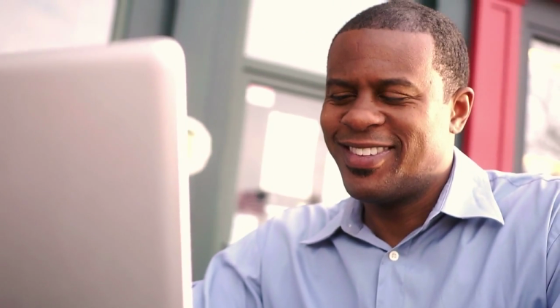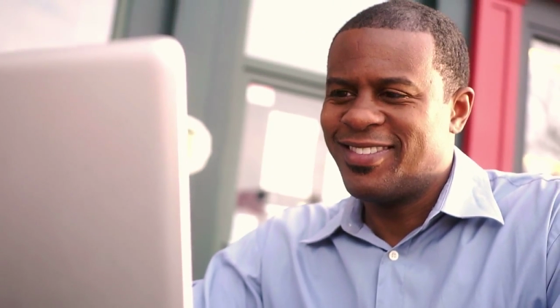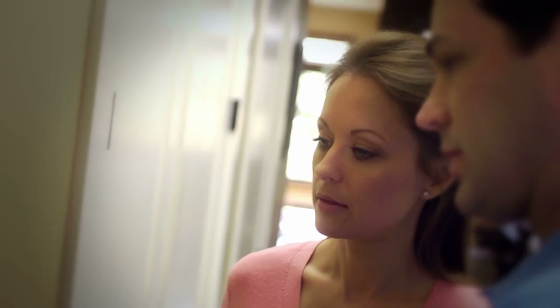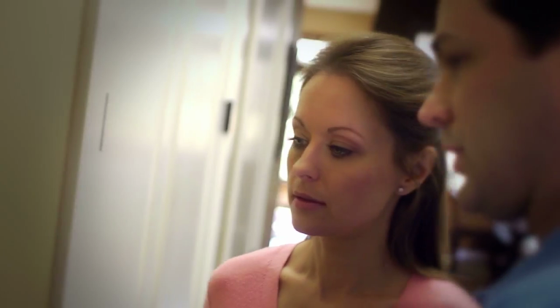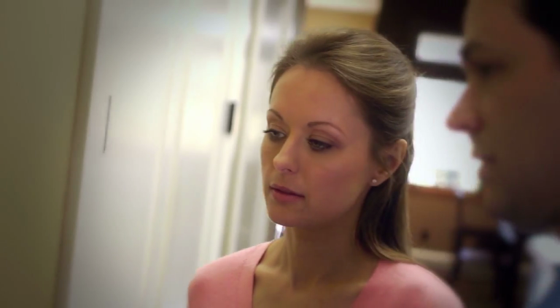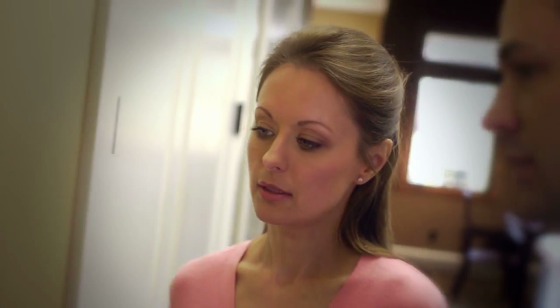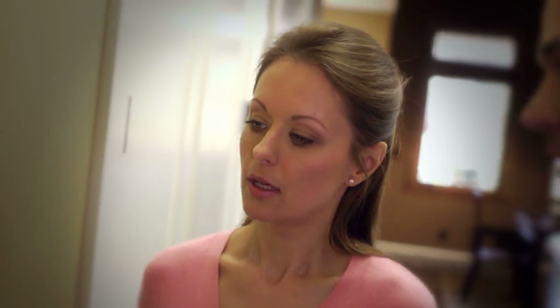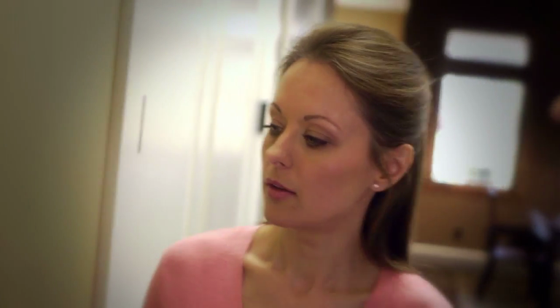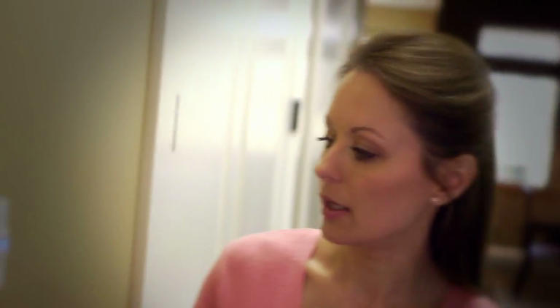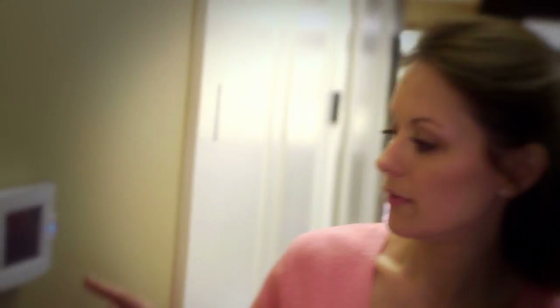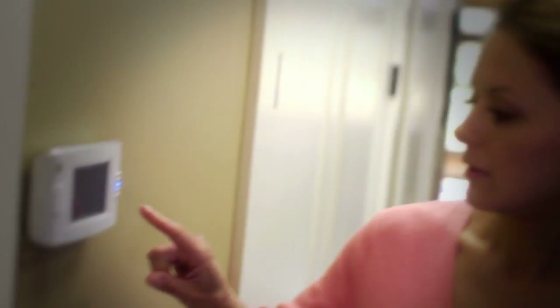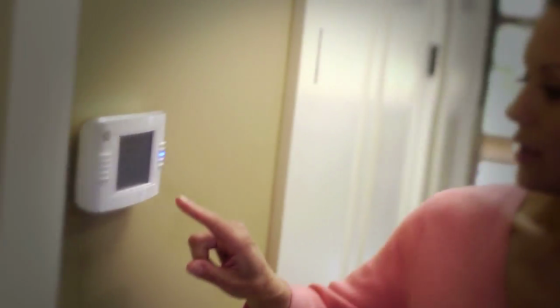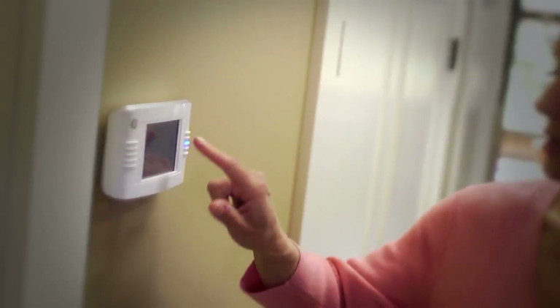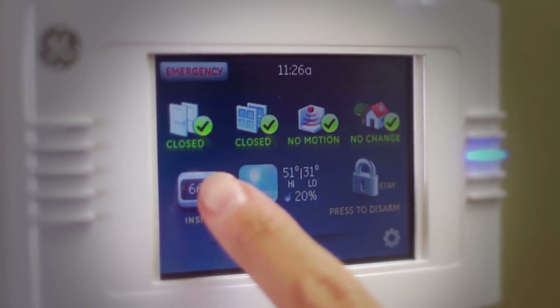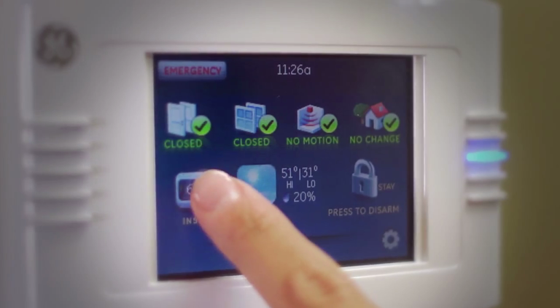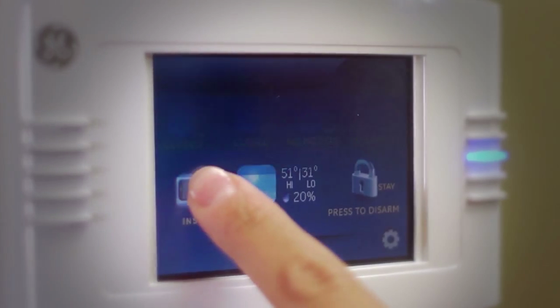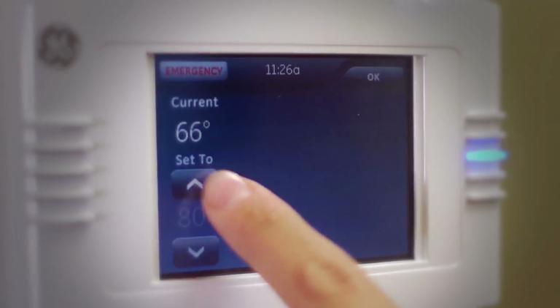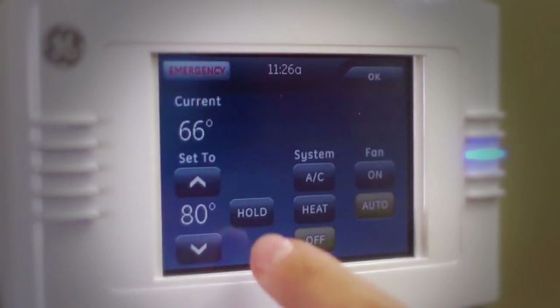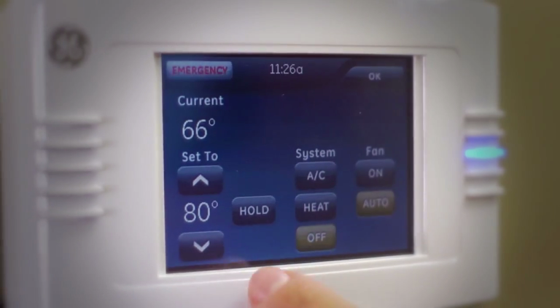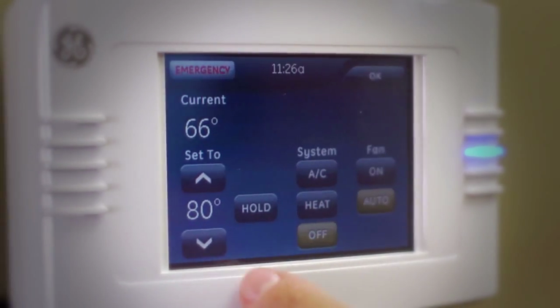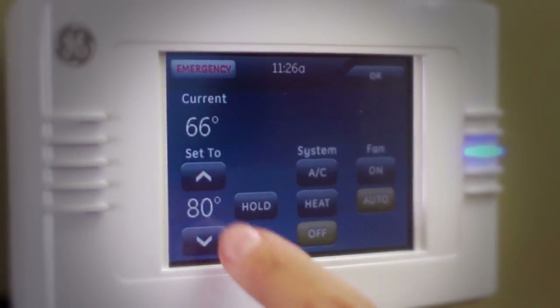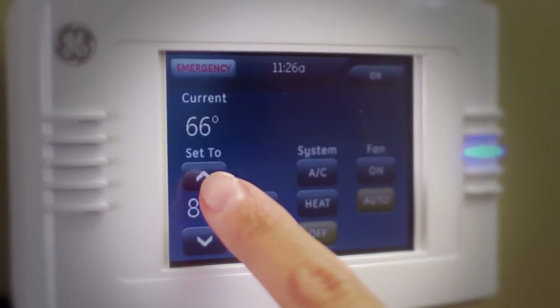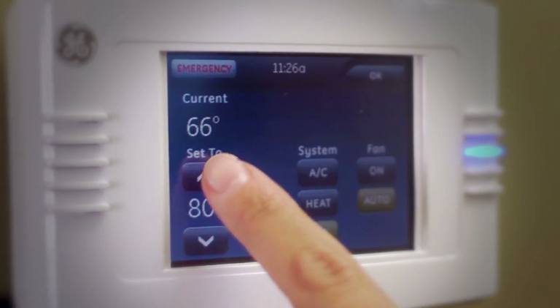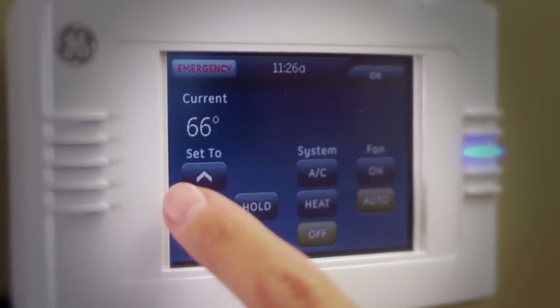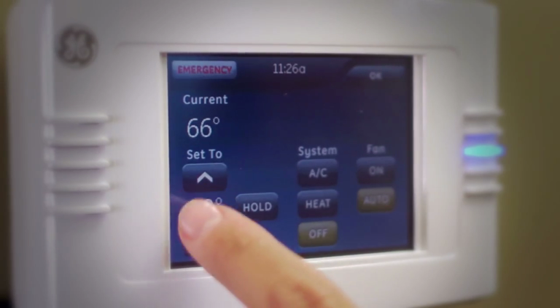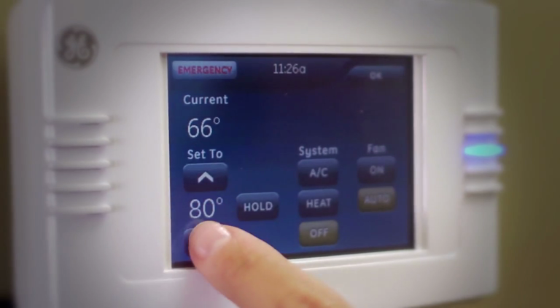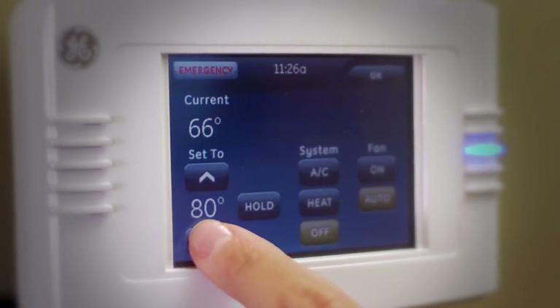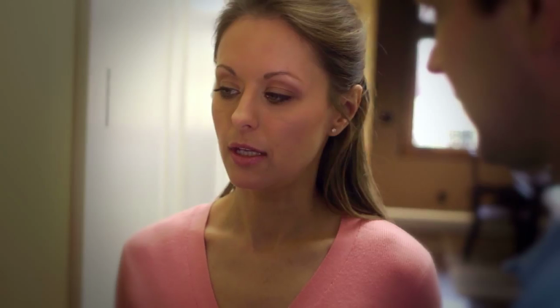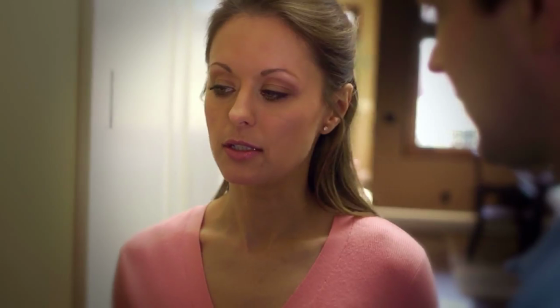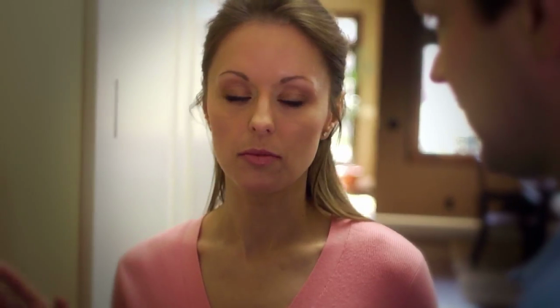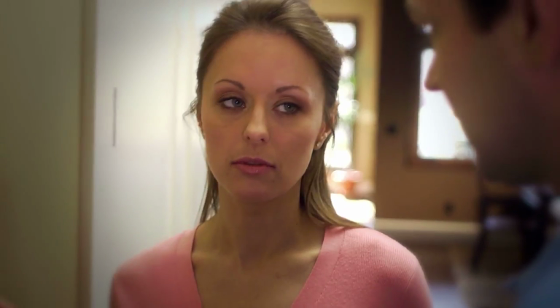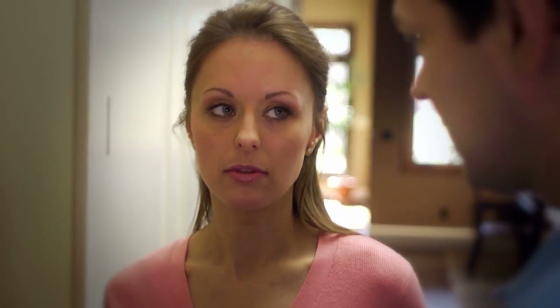Its wireless design installs quickly and easily, so there's minimal disruption and mess in your home.